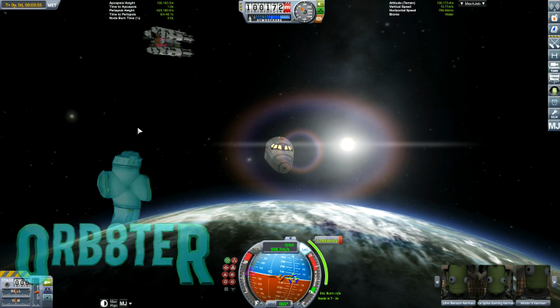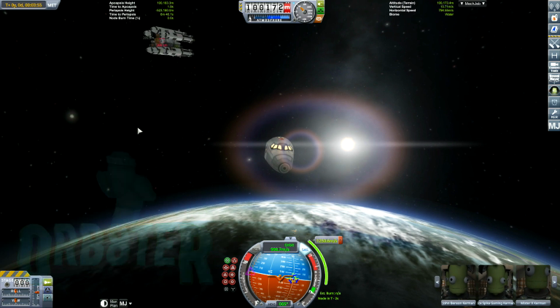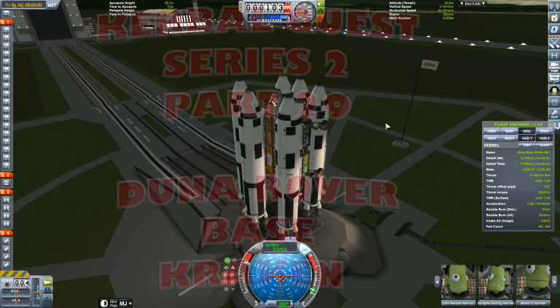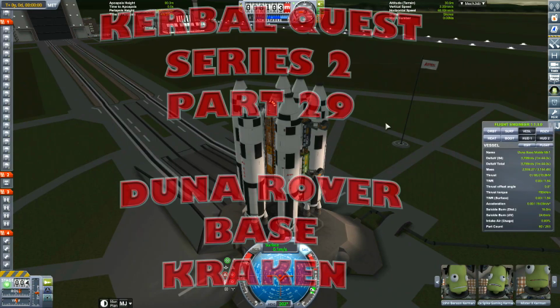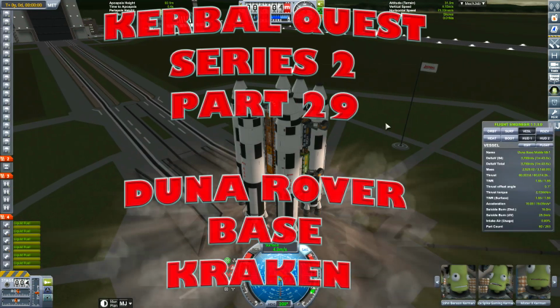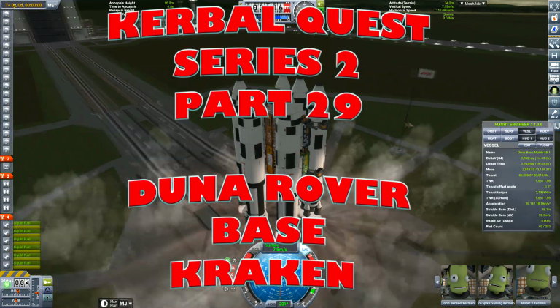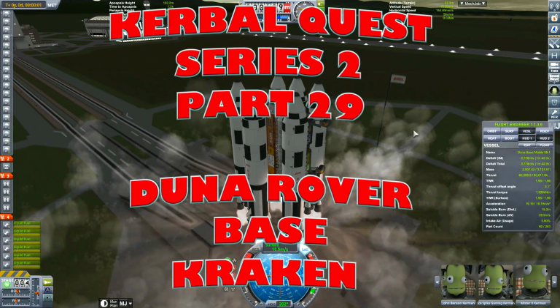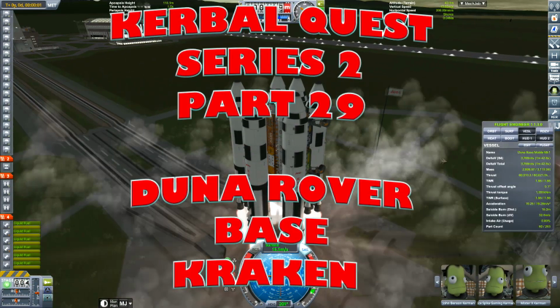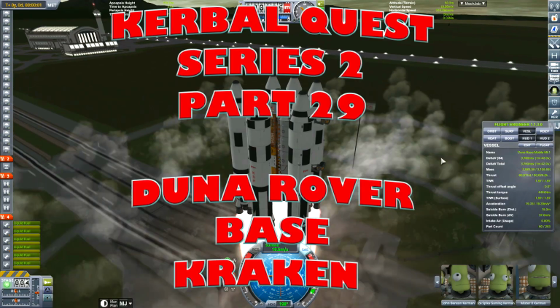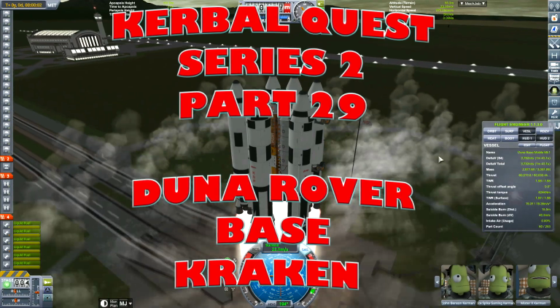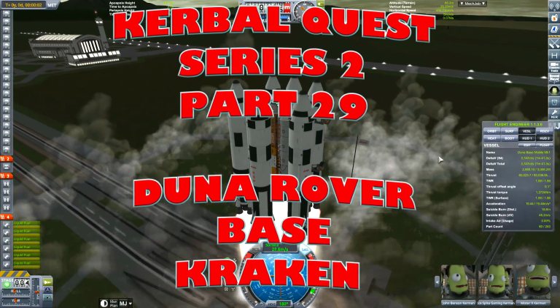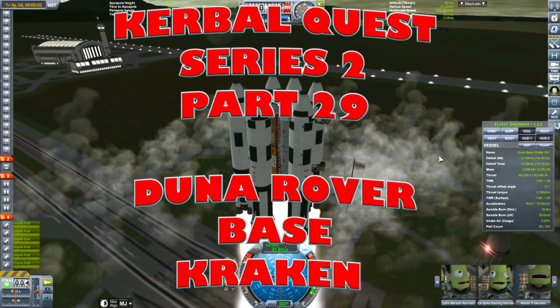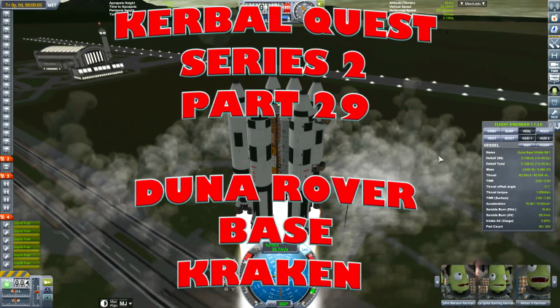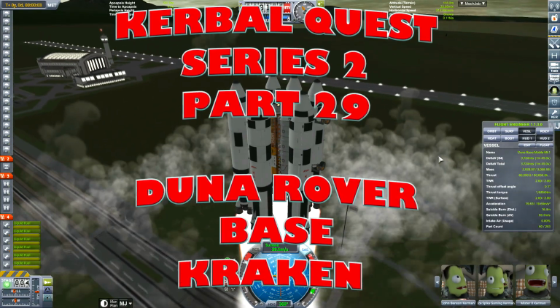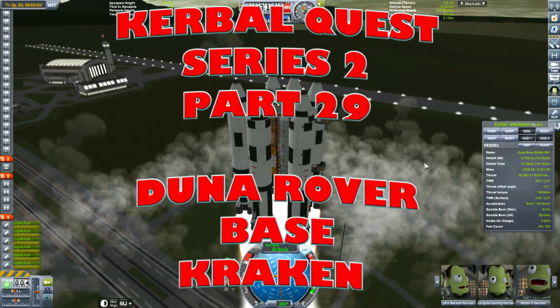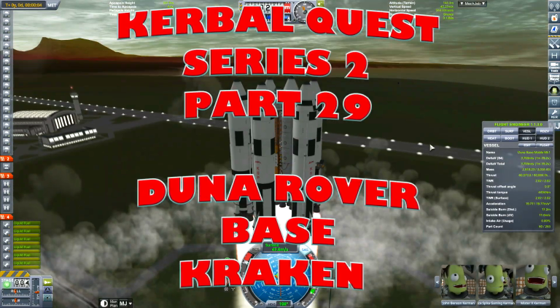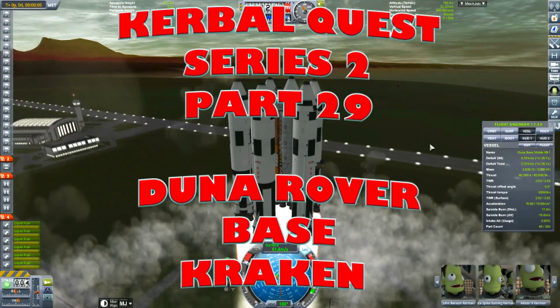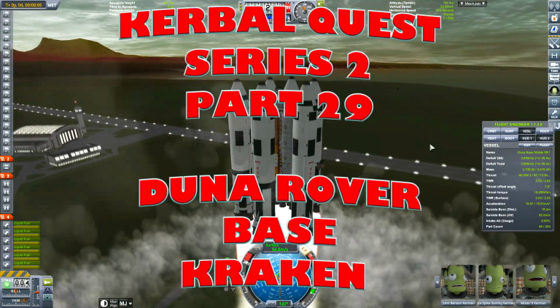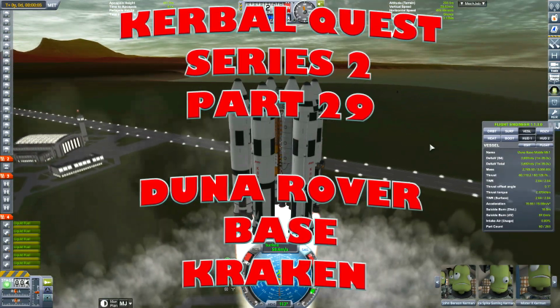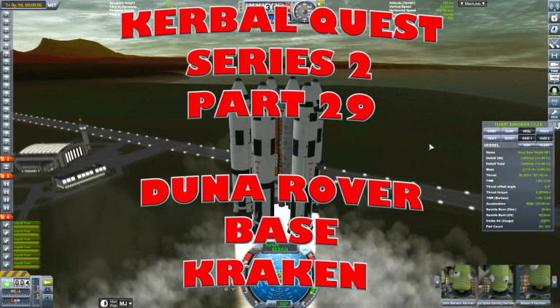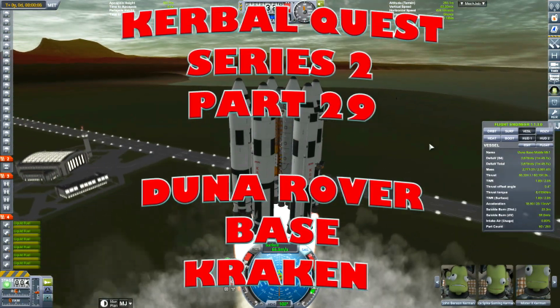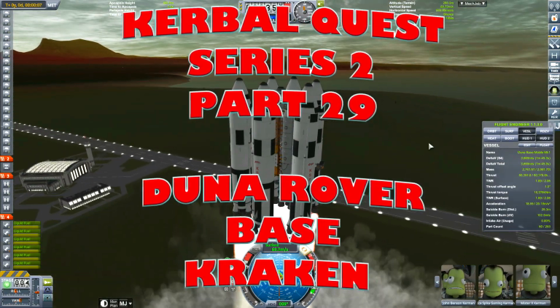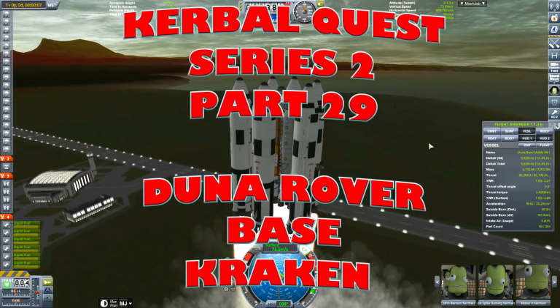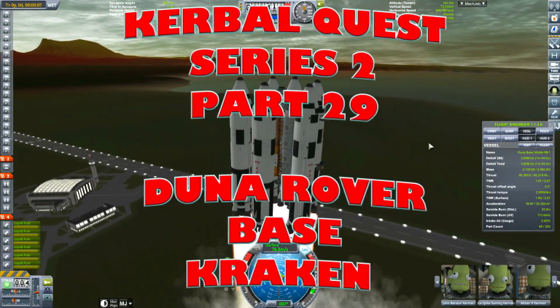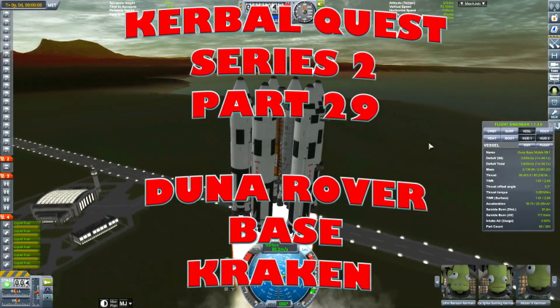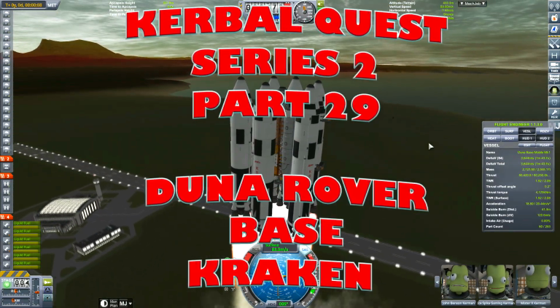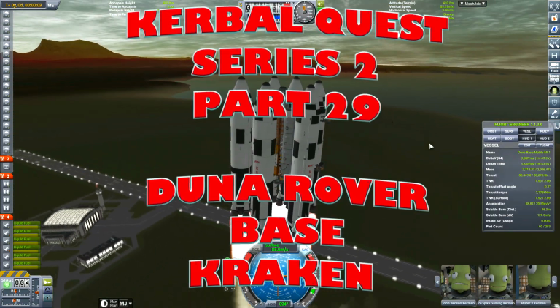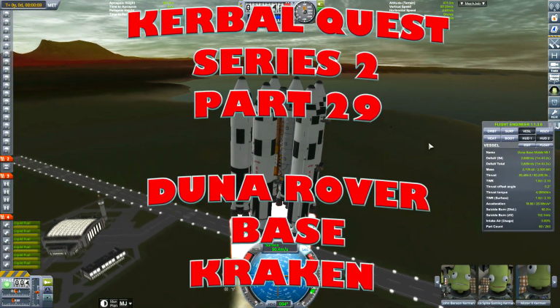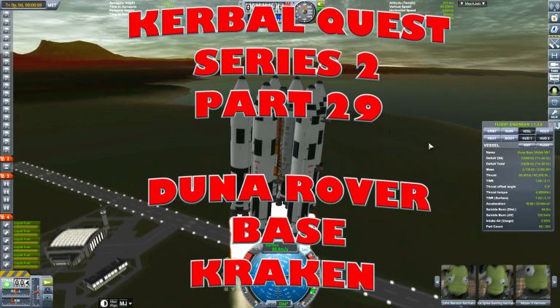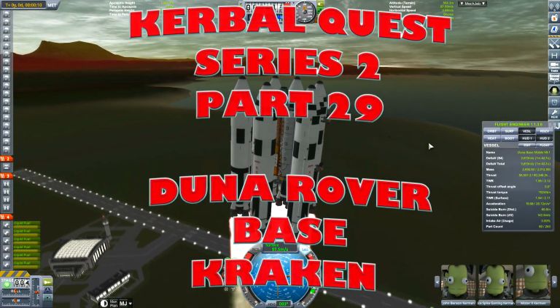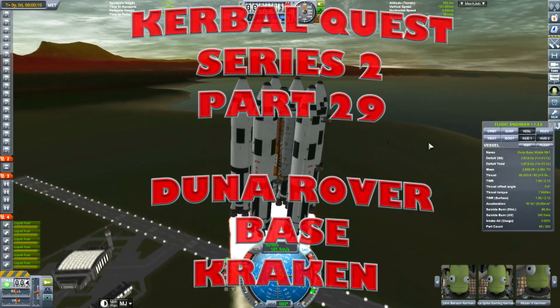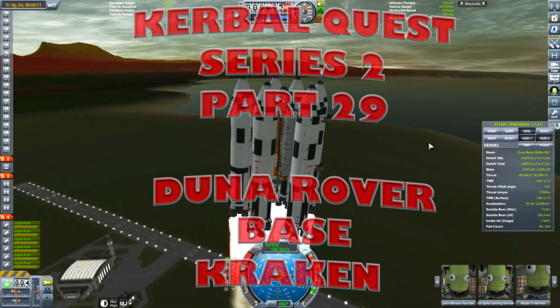Well hello guys, I'm Warbeta, your Welsh engineer, and welcome to Kerbal Quest Series 2 Part 29: Duna Rover Based Kraken.